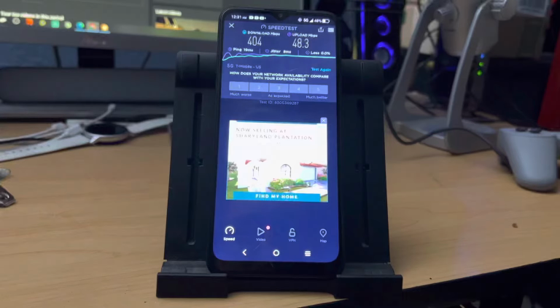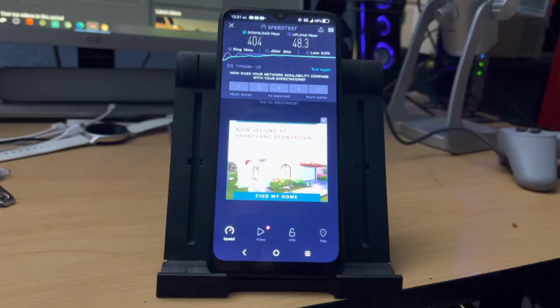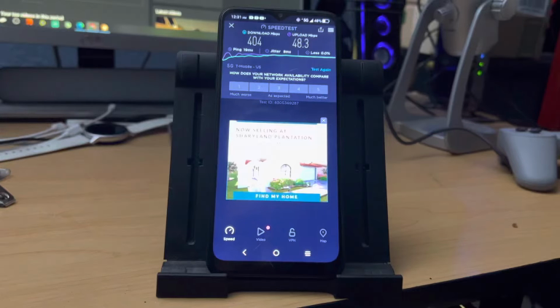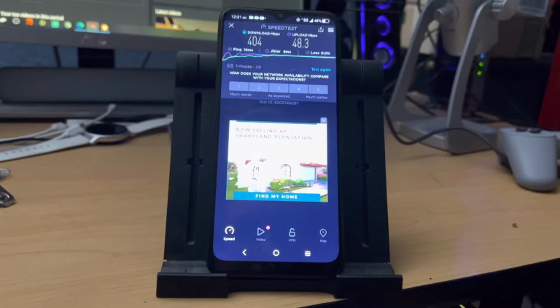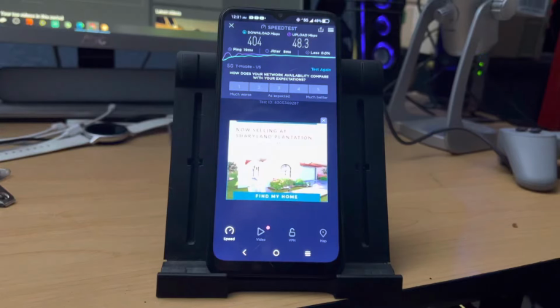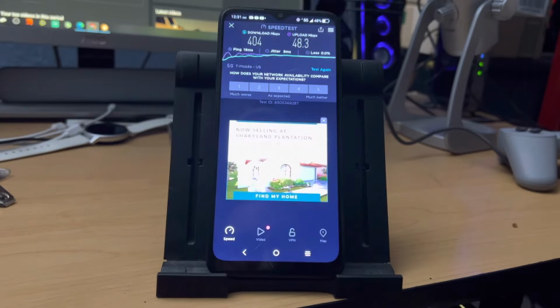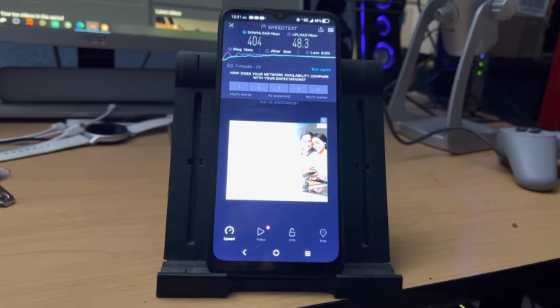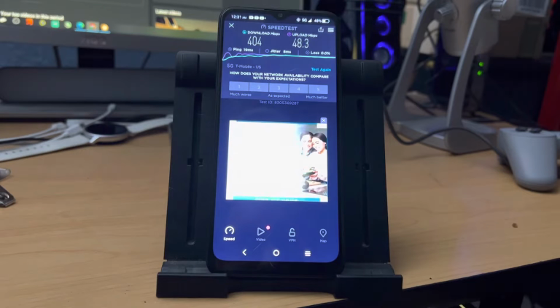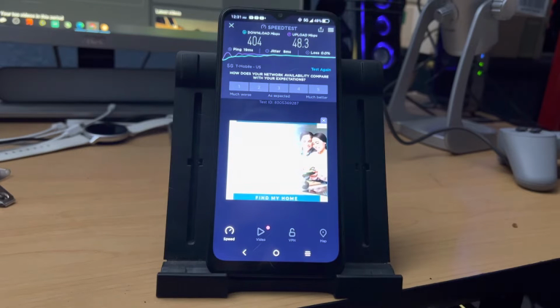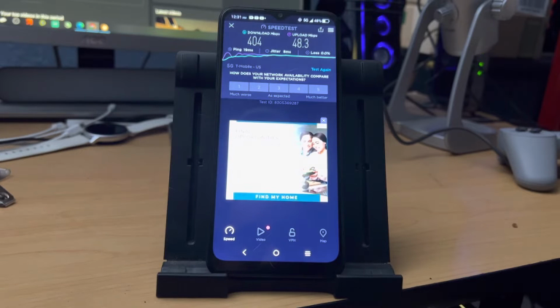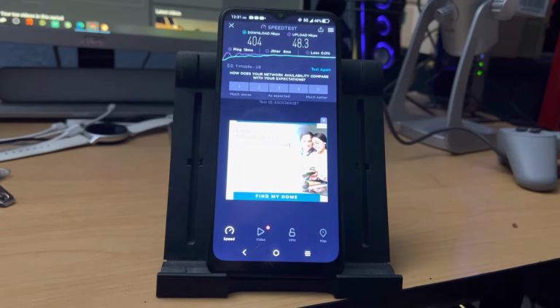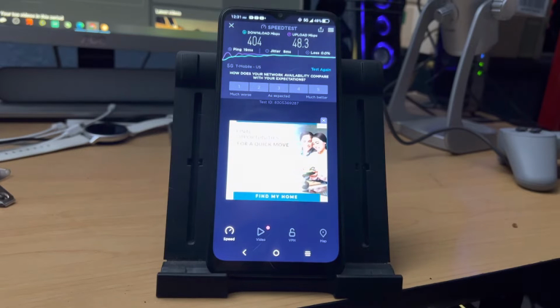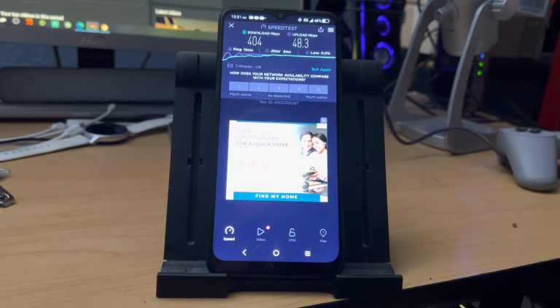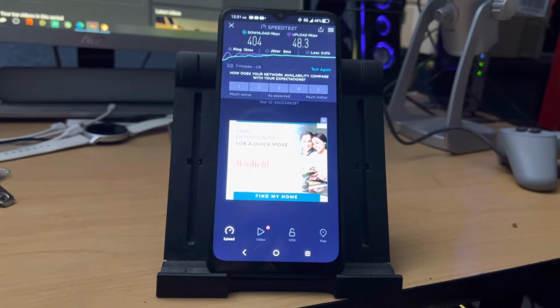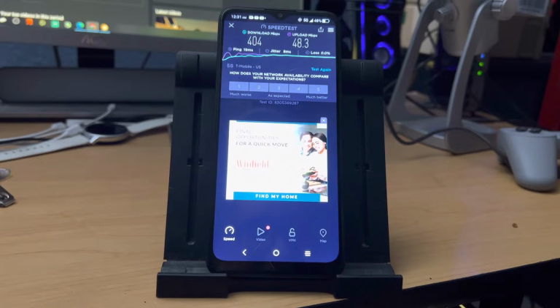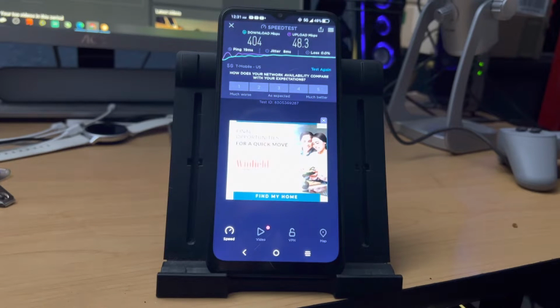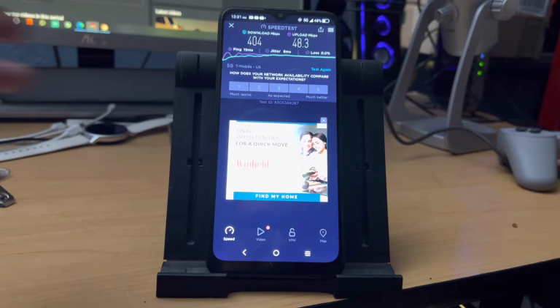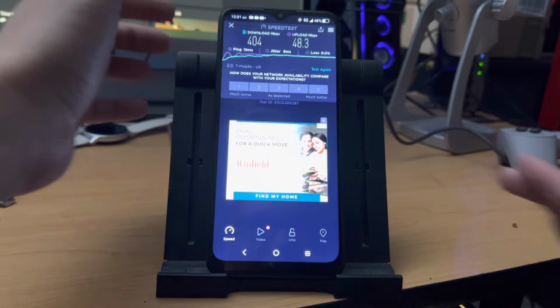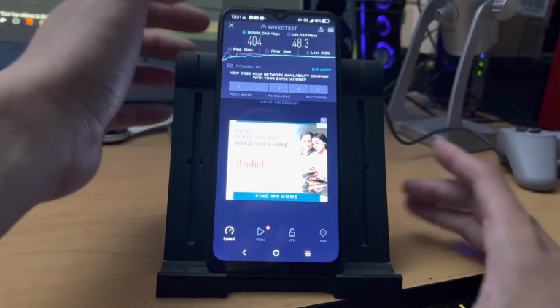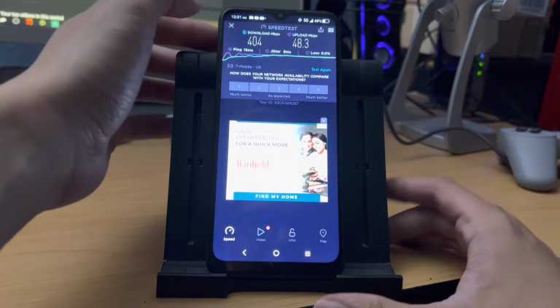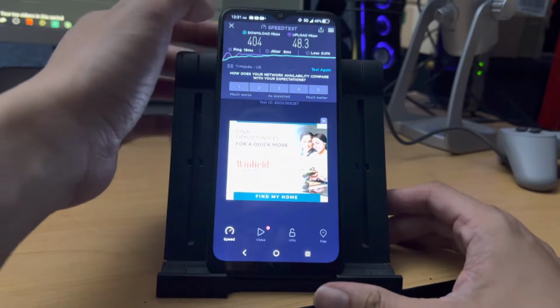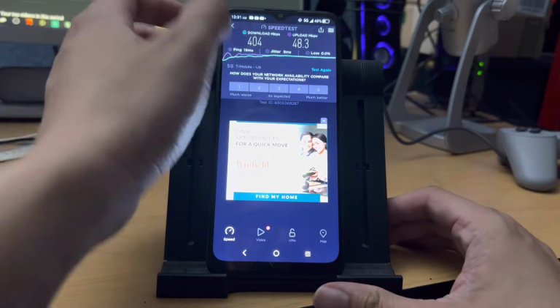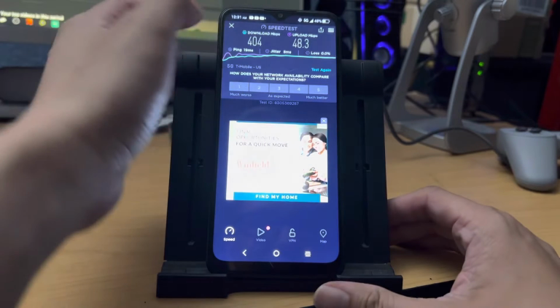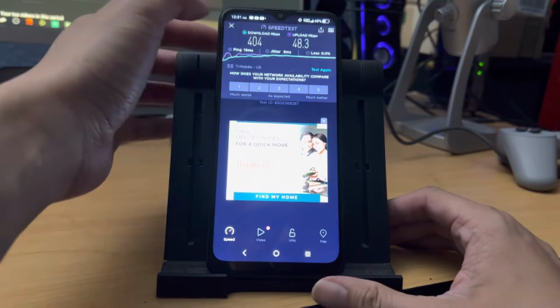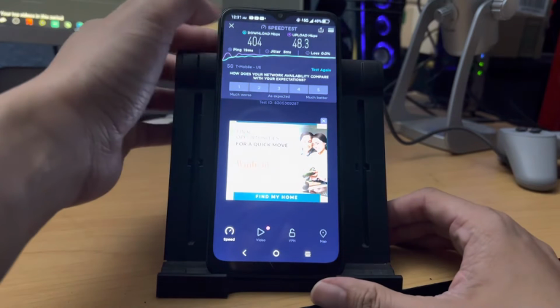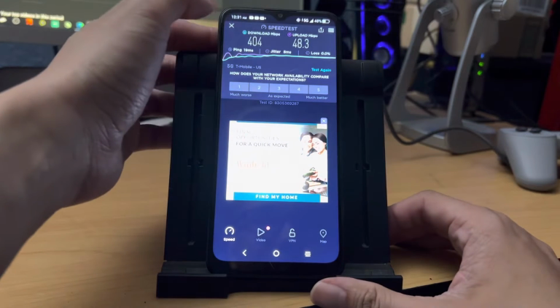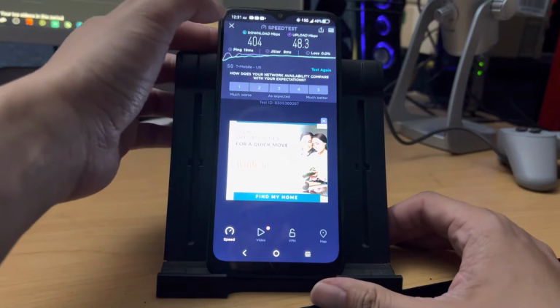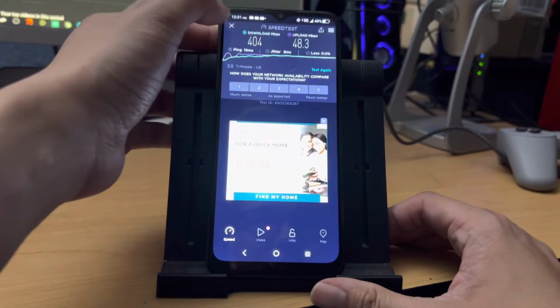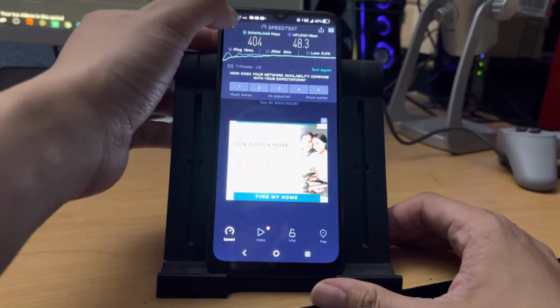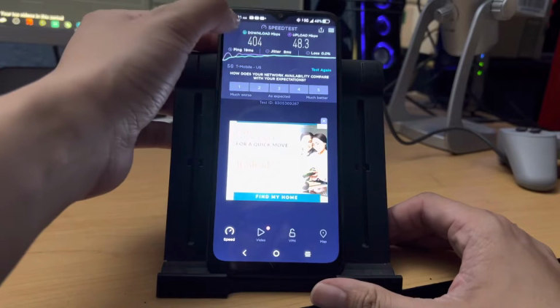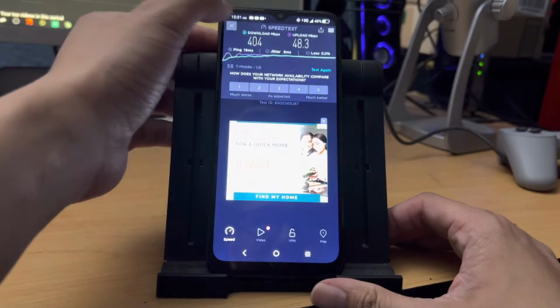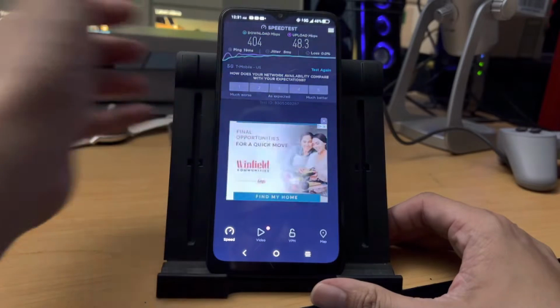Hey guys, this is Mike from BTEC Reviews here, and today we're going to take a look at the TCL 30XC.